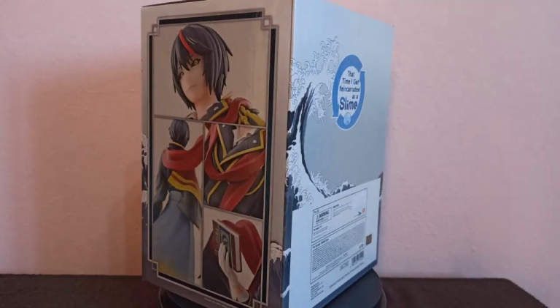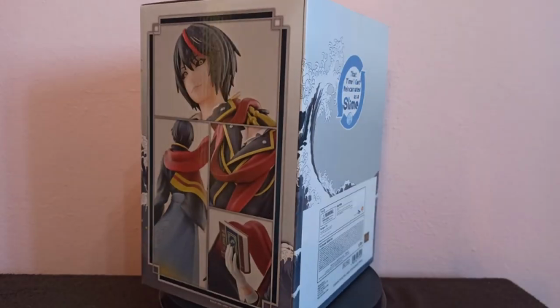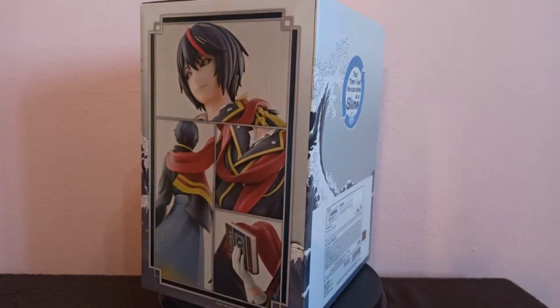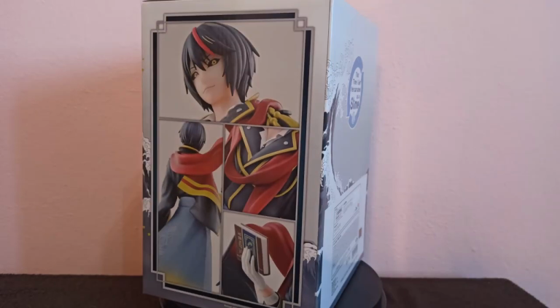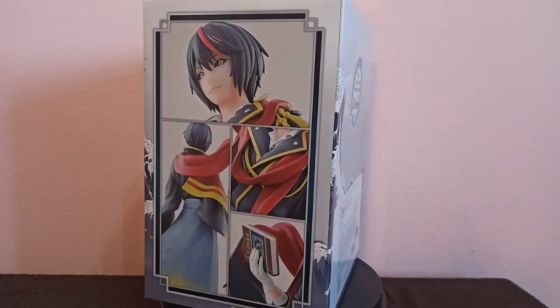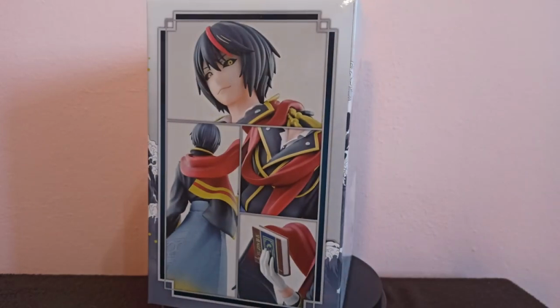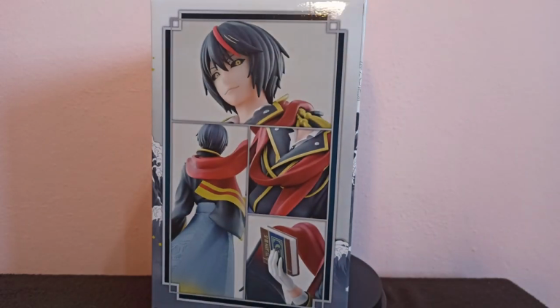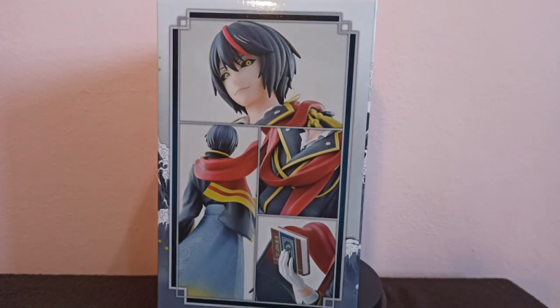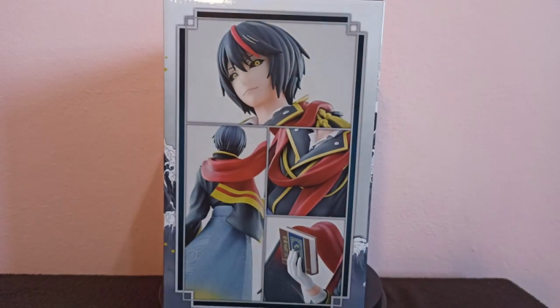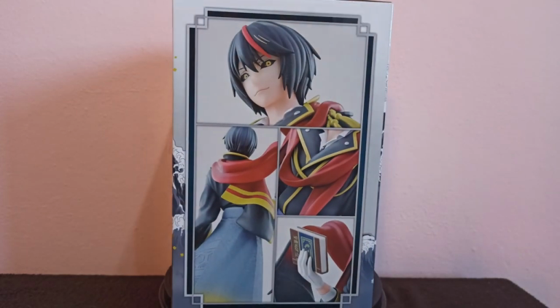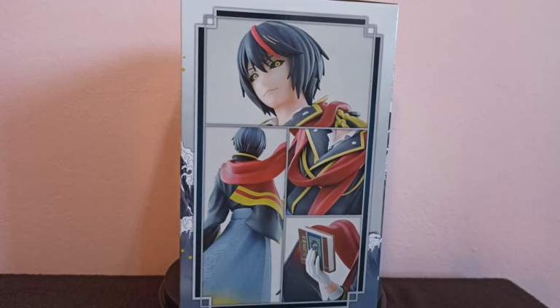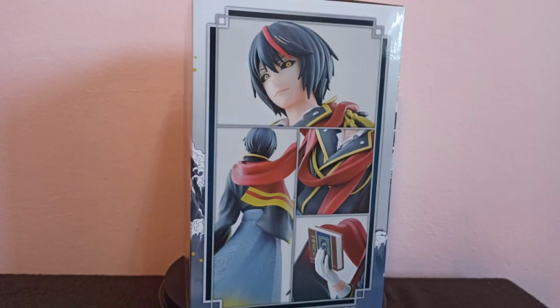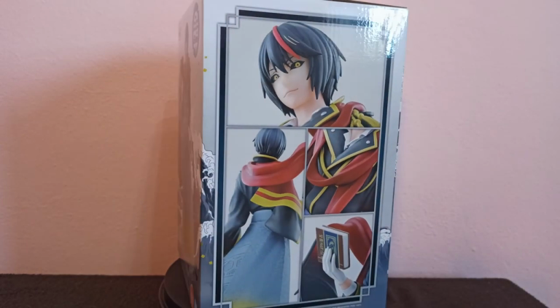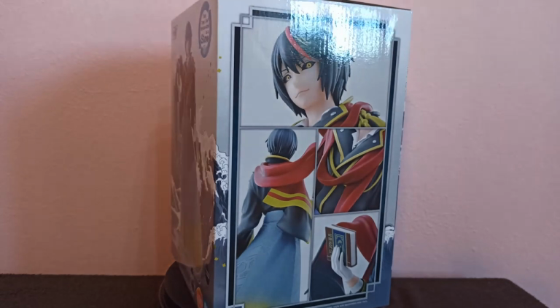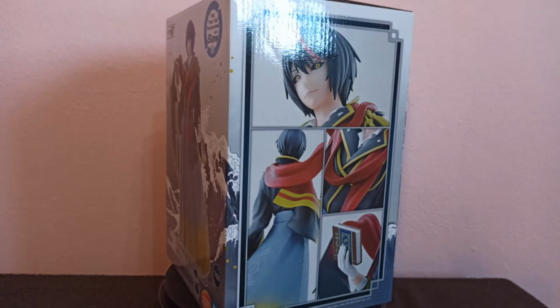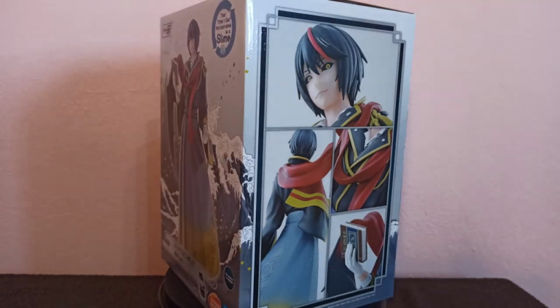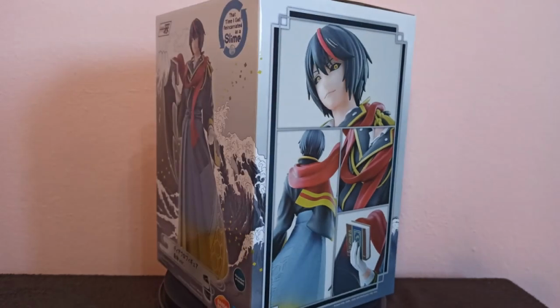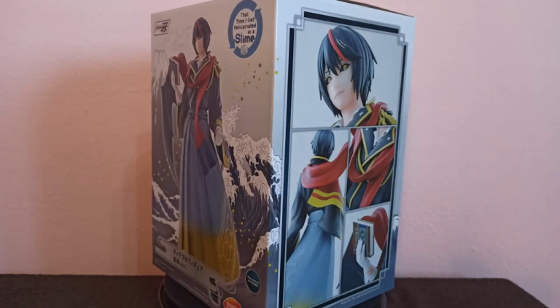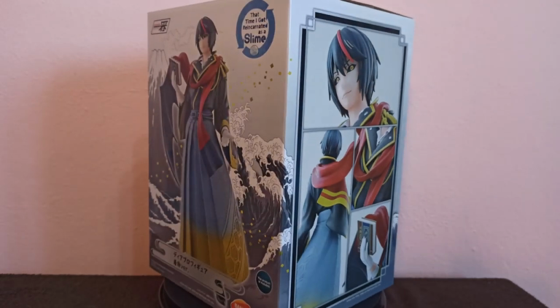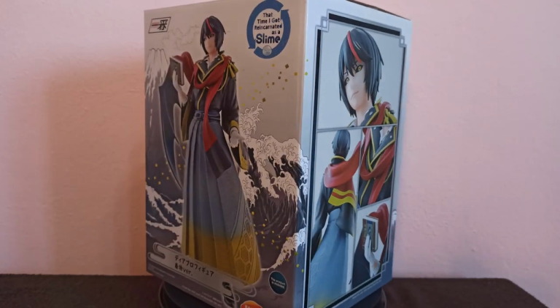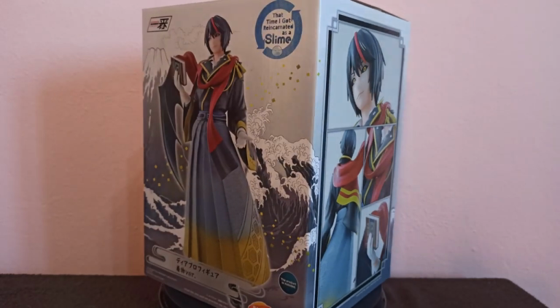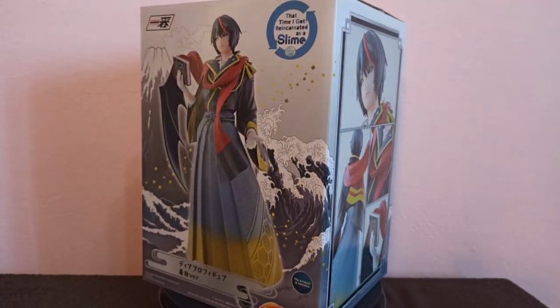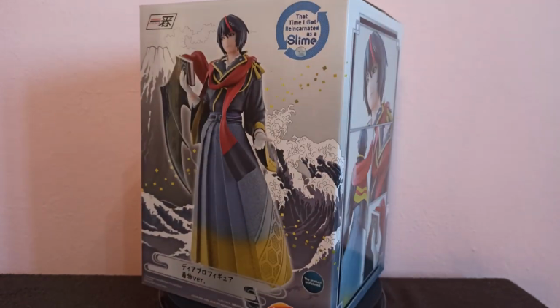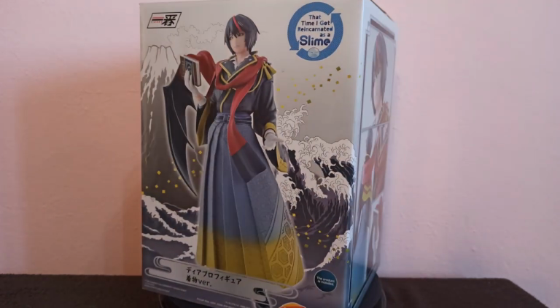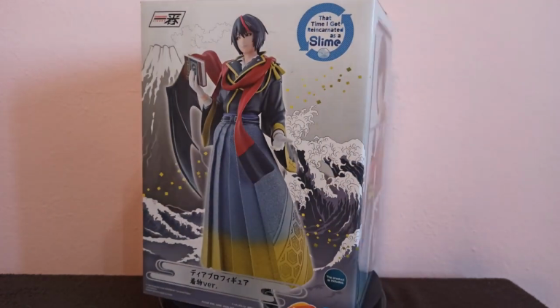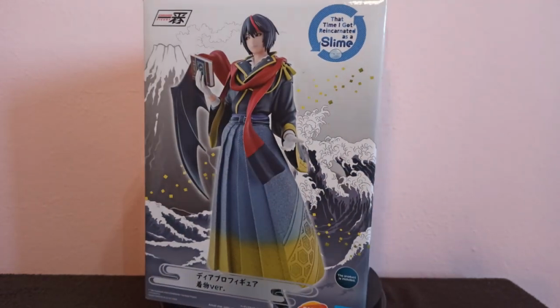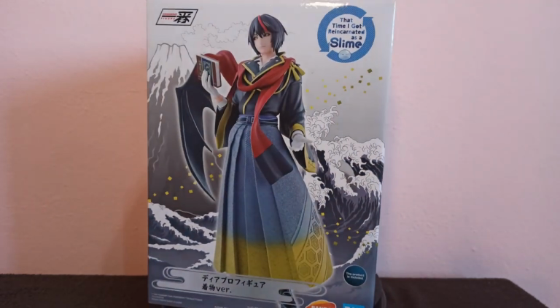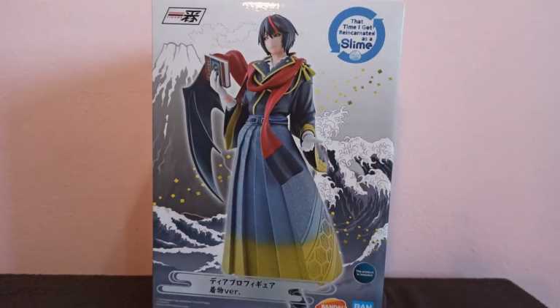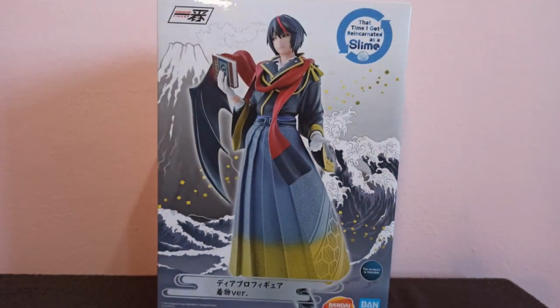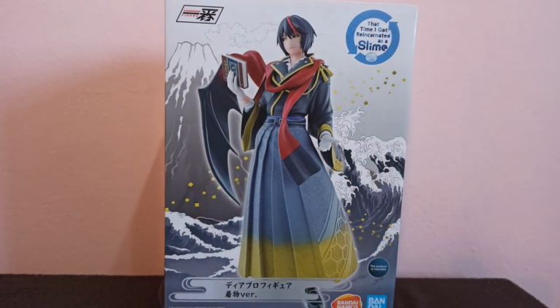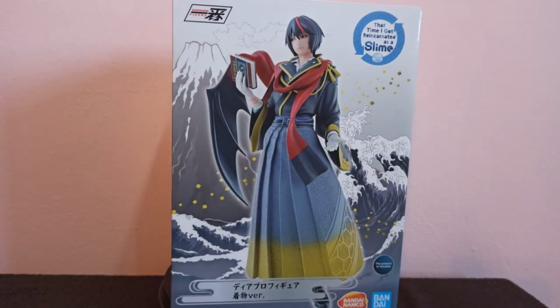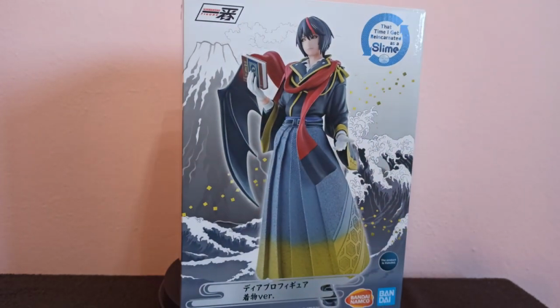Diablo is one of the primordial Seven Demons, known as Noir, and Rimuru's strongest subordinate.